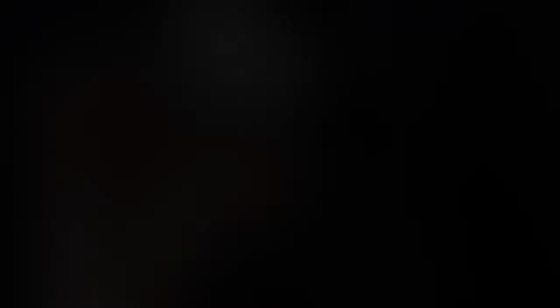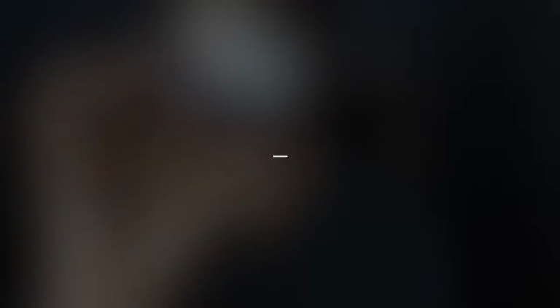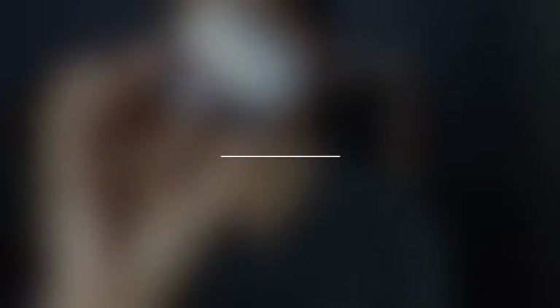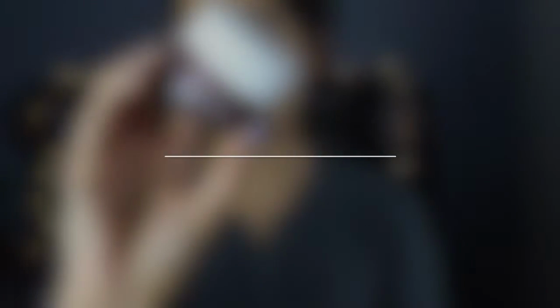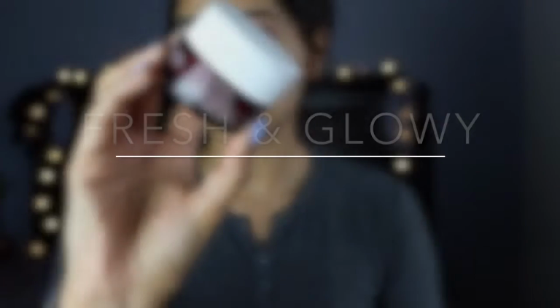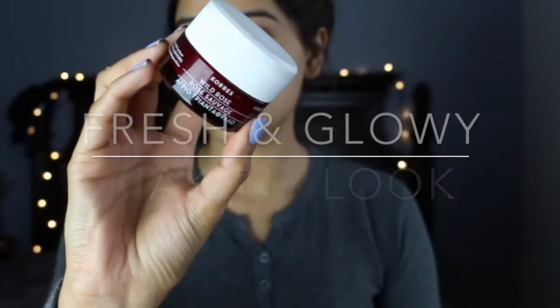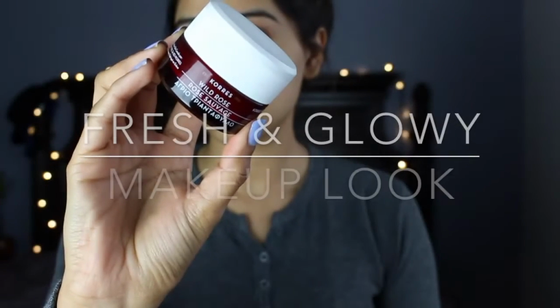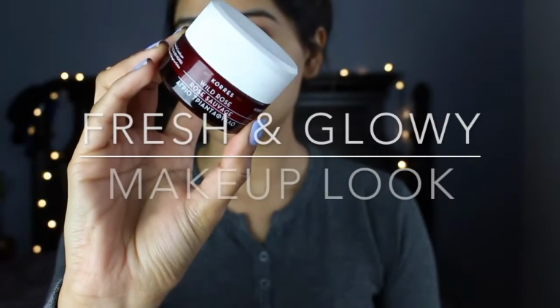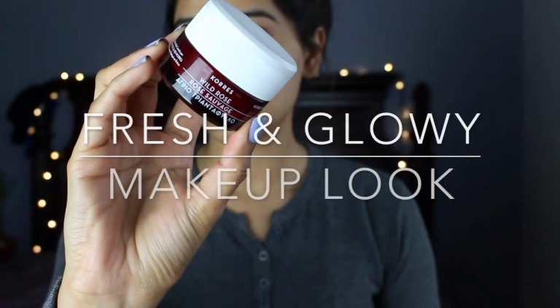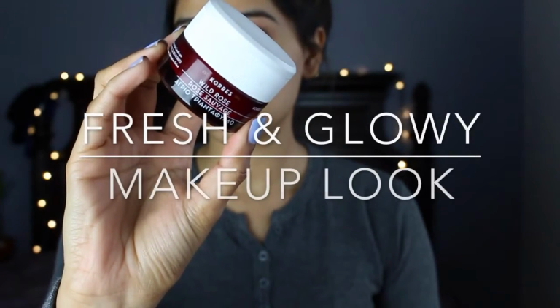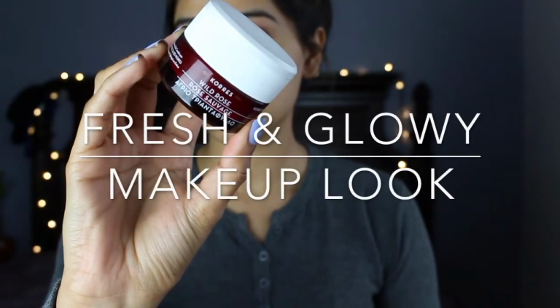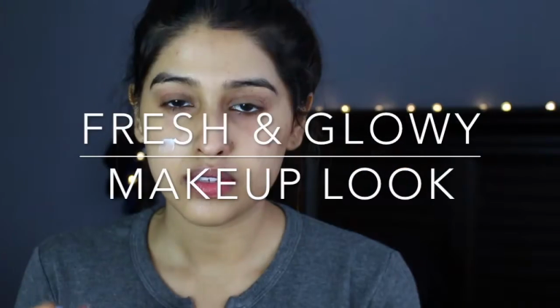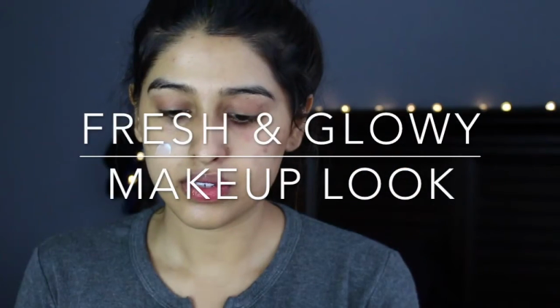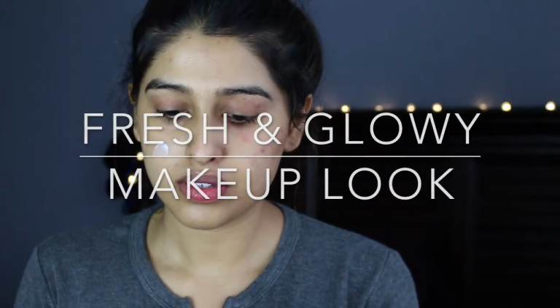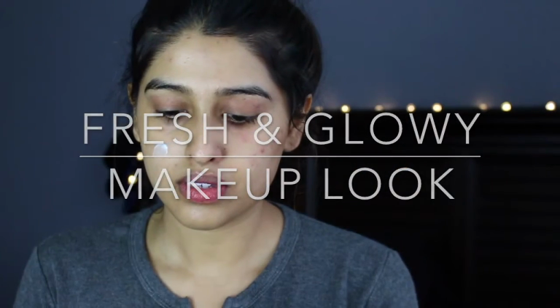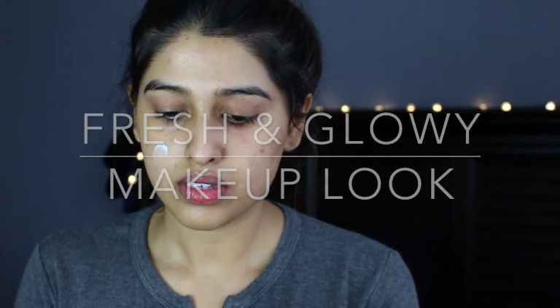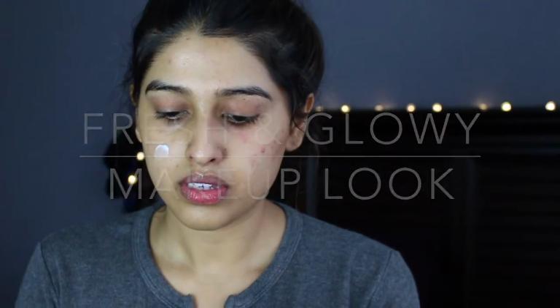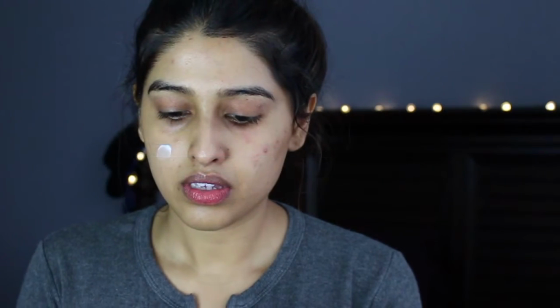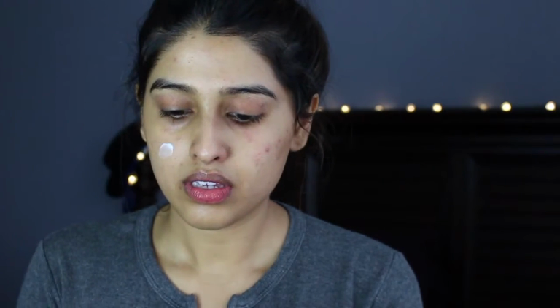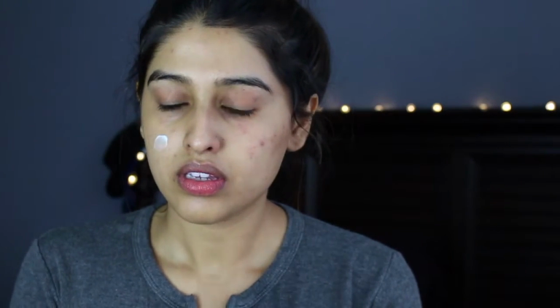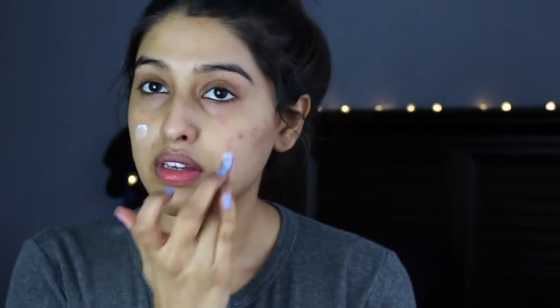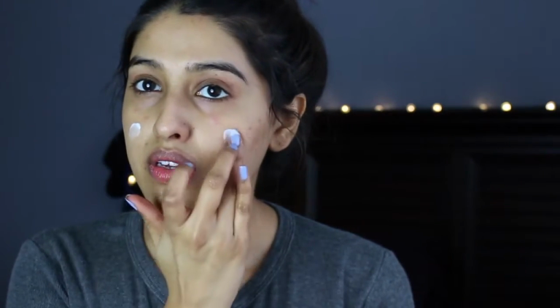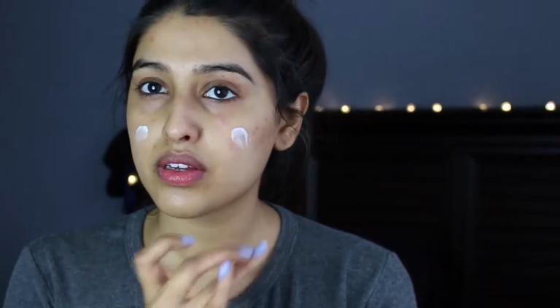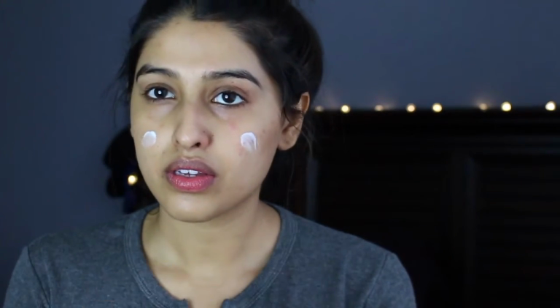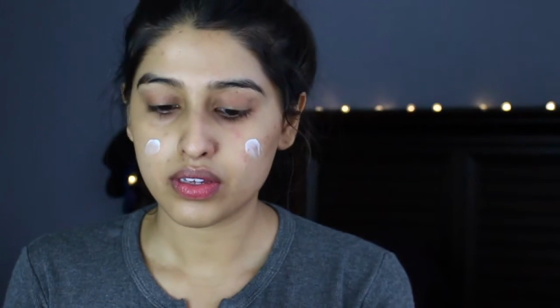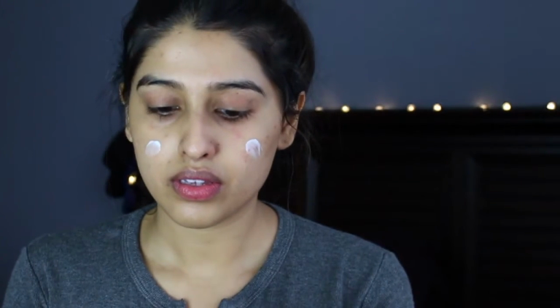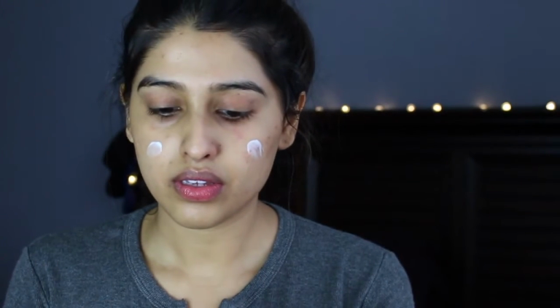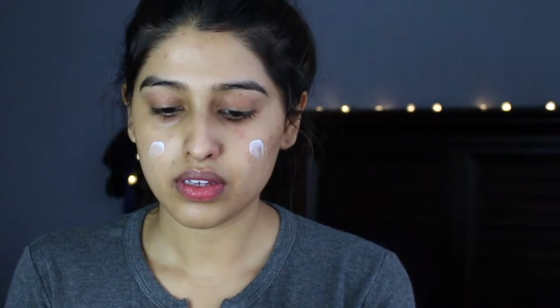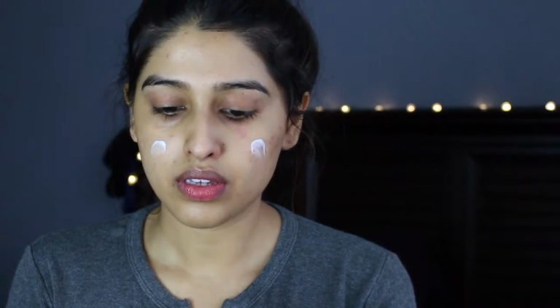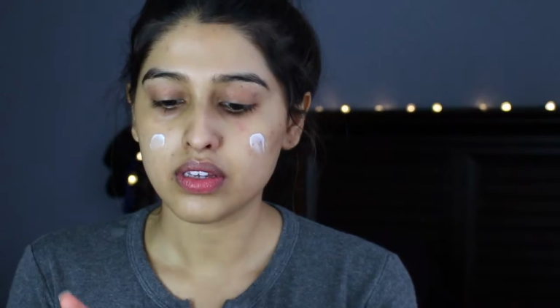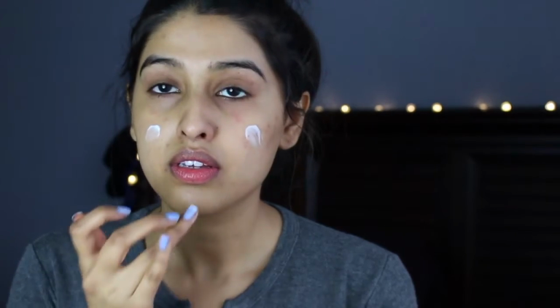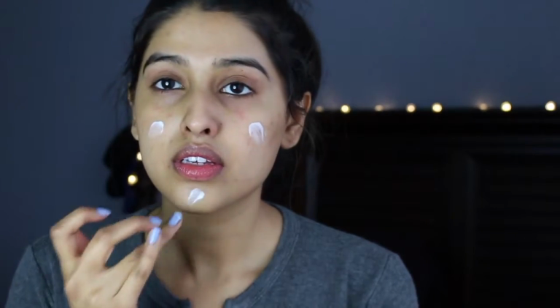Hey everyone! Welcome back to my channel. Today I'm going to do this fresh and glowy makeup look for you guys.